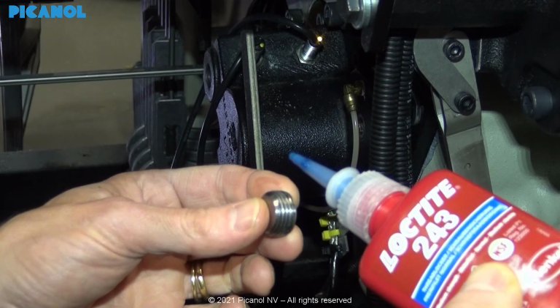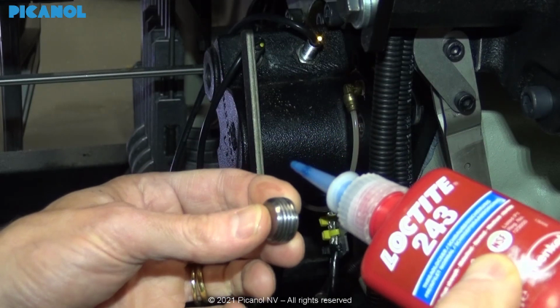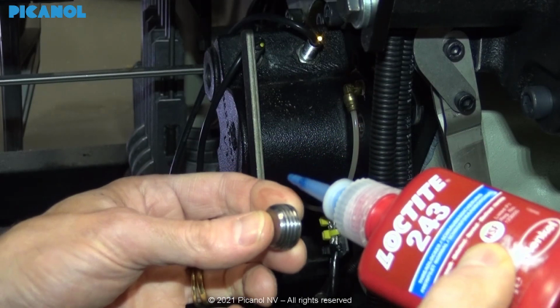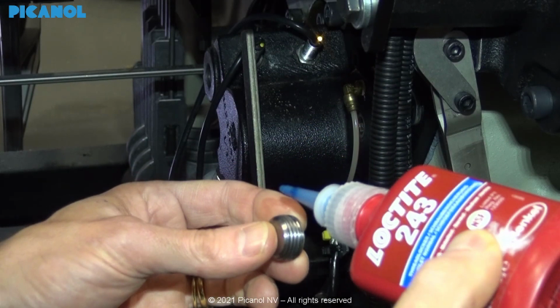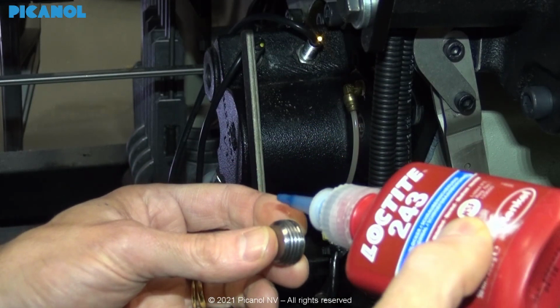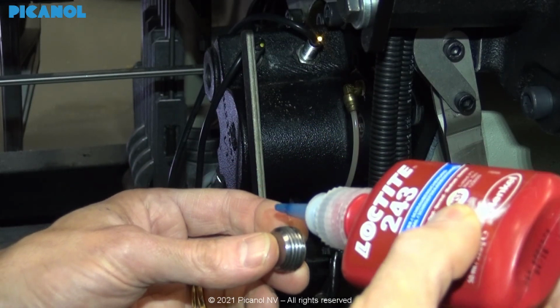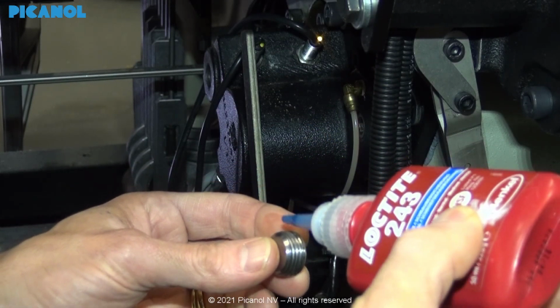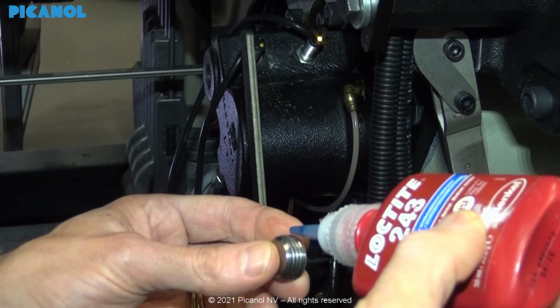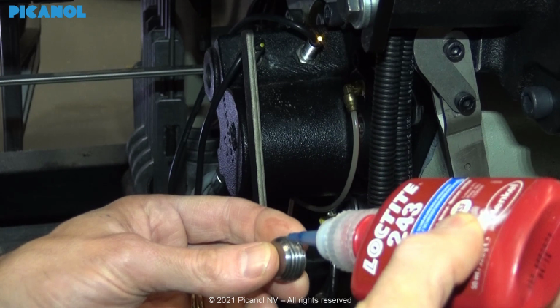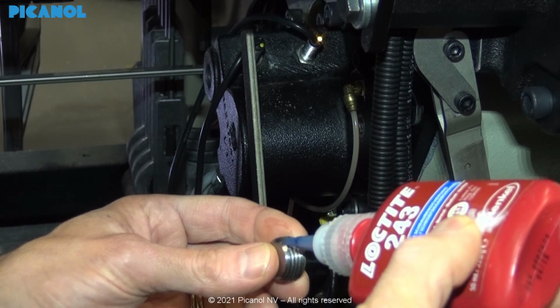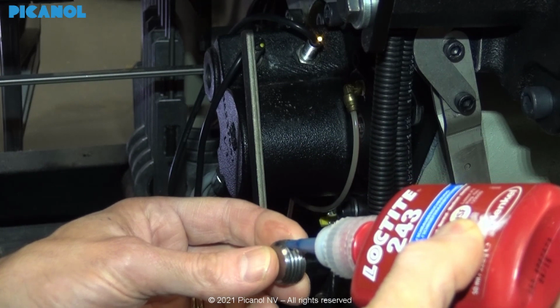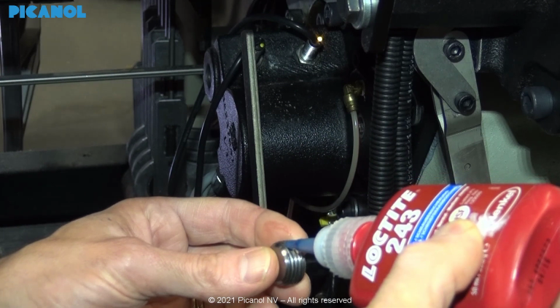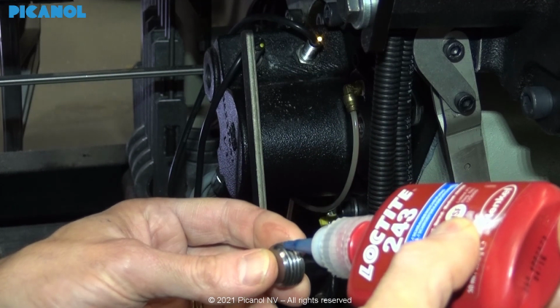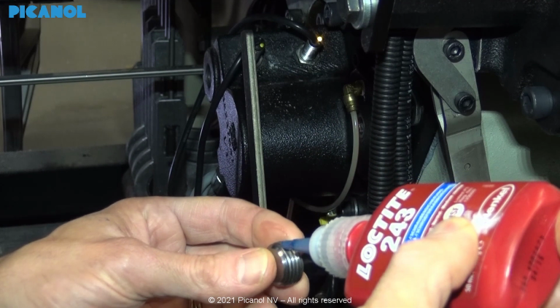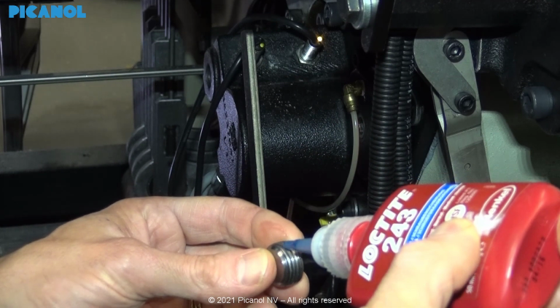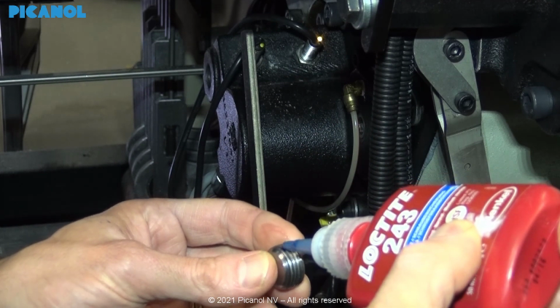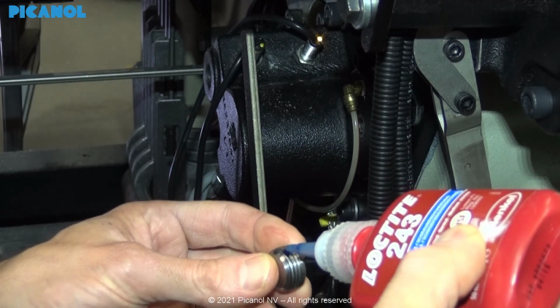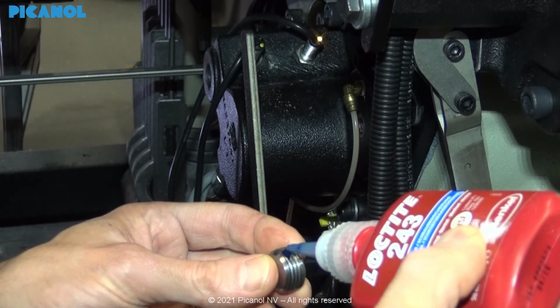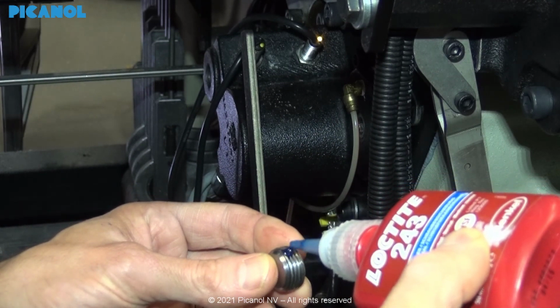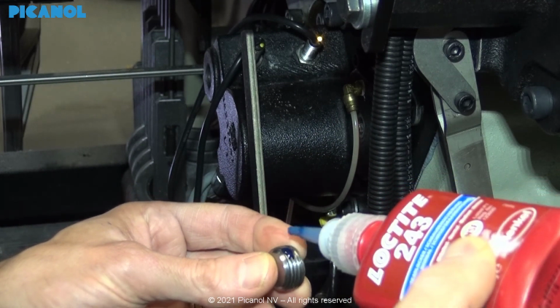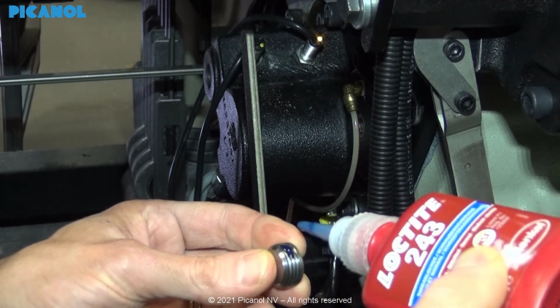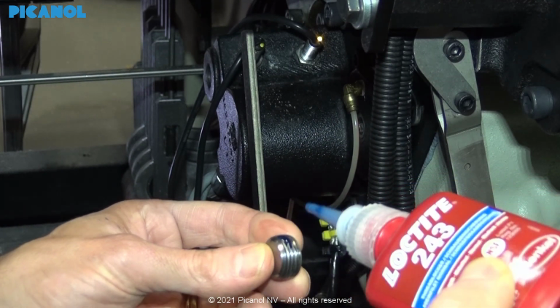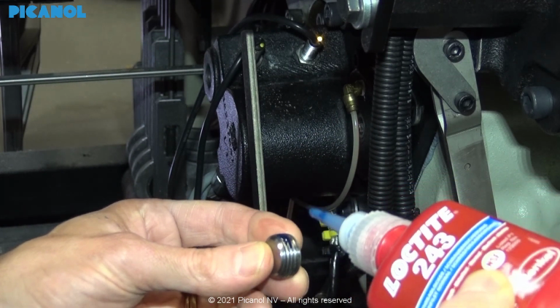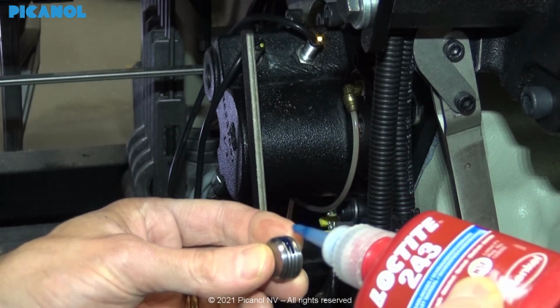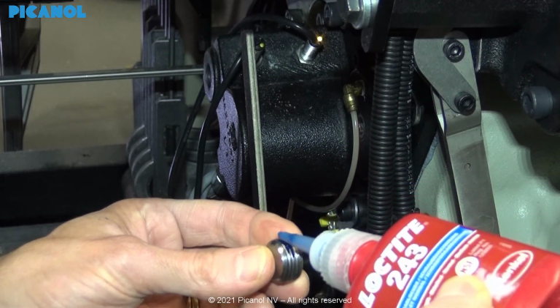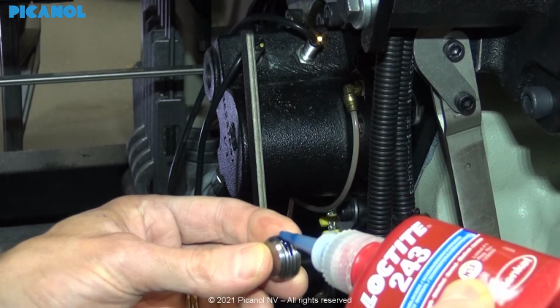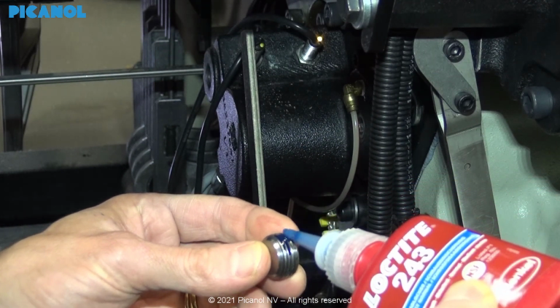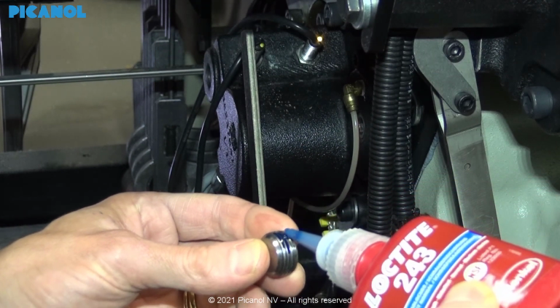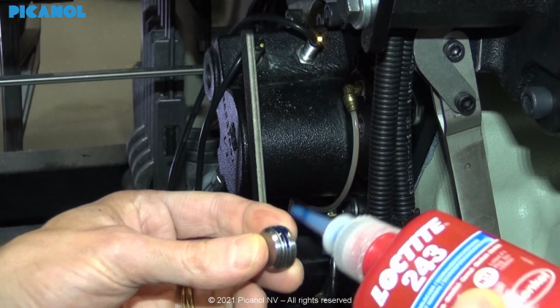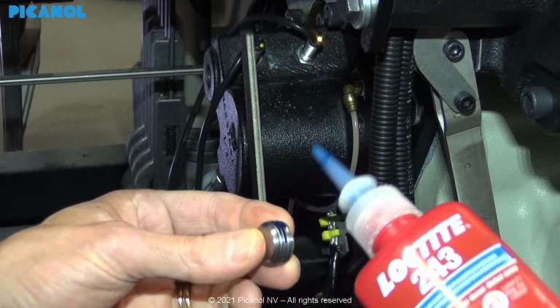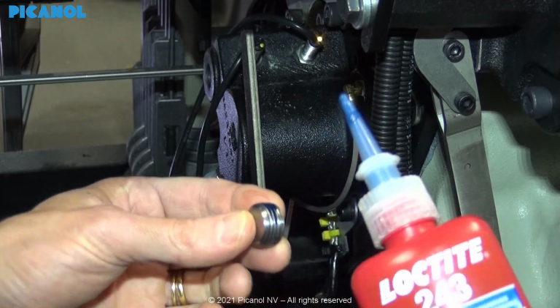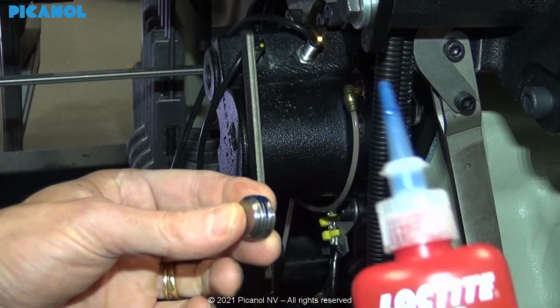Place the stopper back into the housing, don't forget to use Loctite 243 and hand tighten.